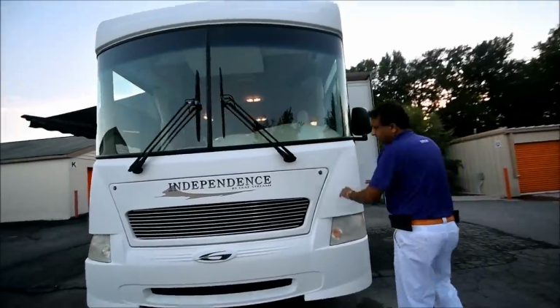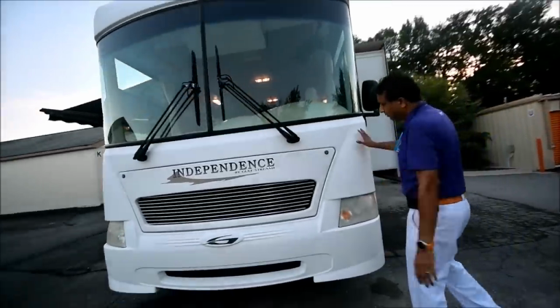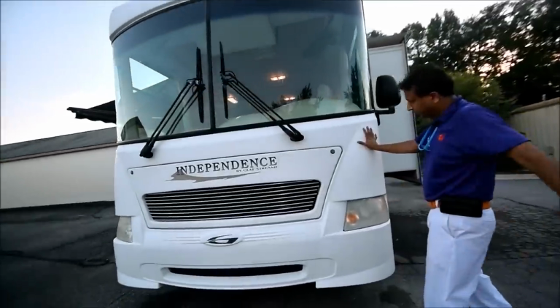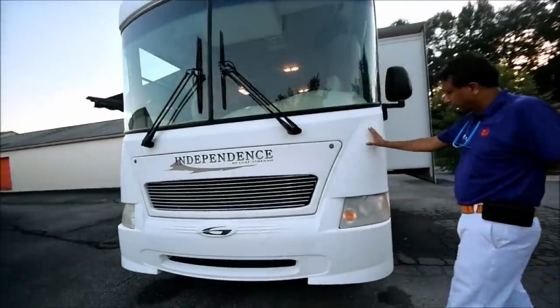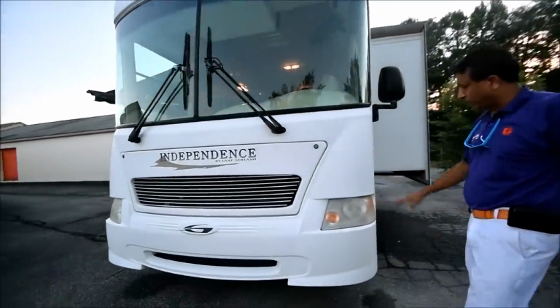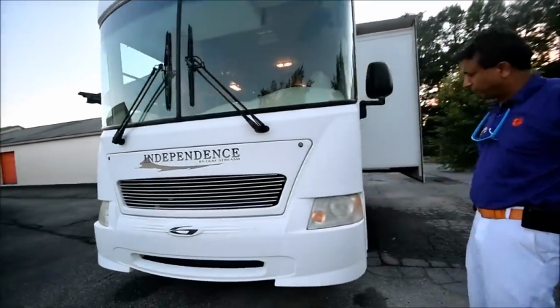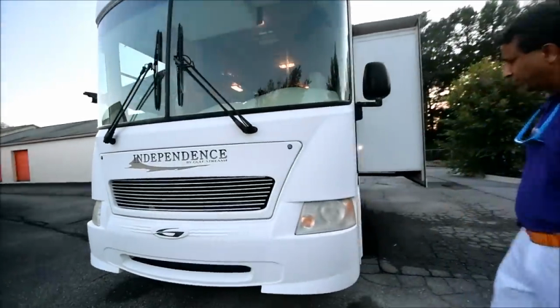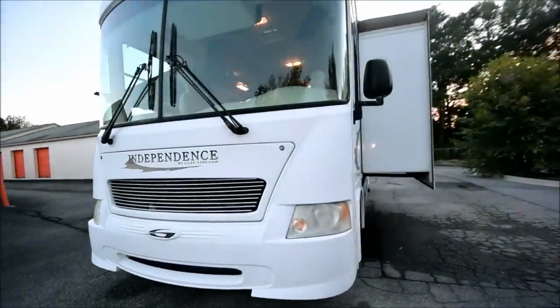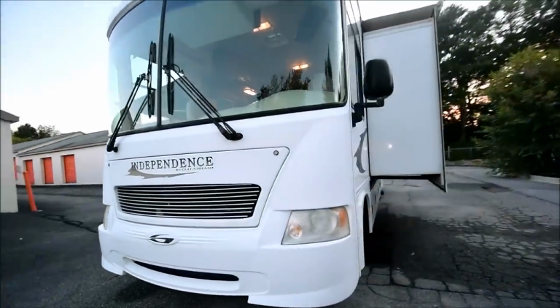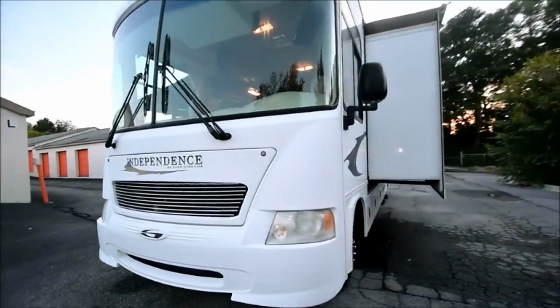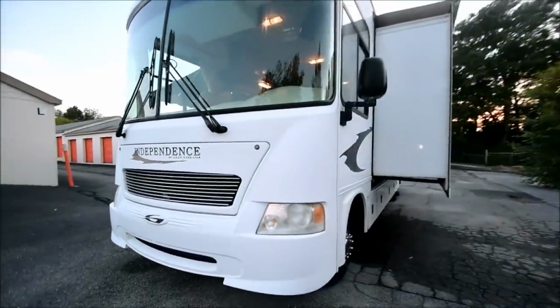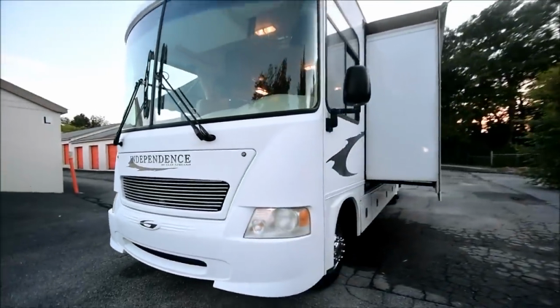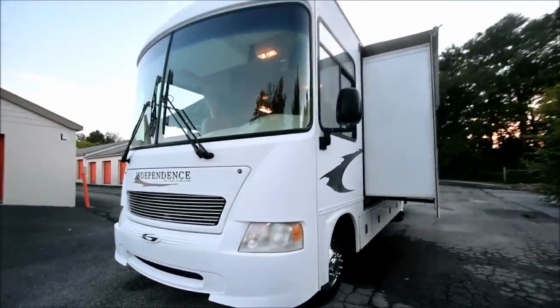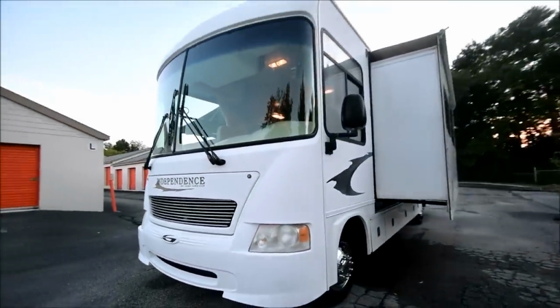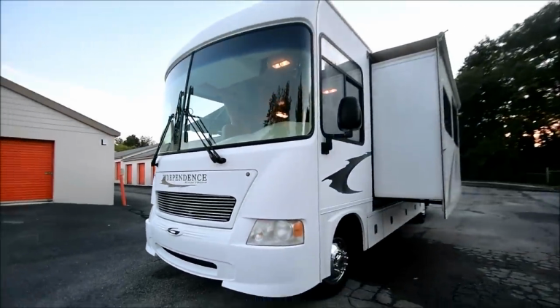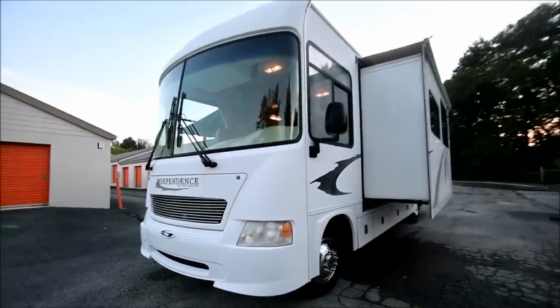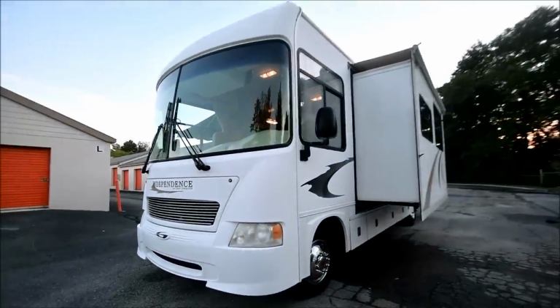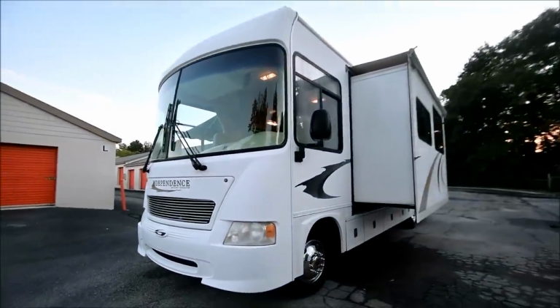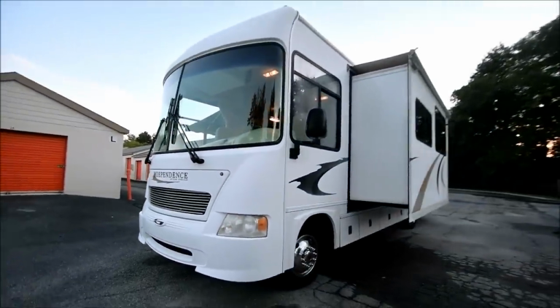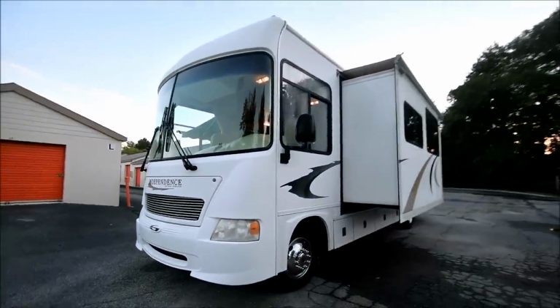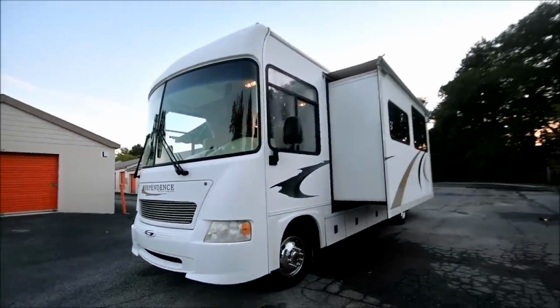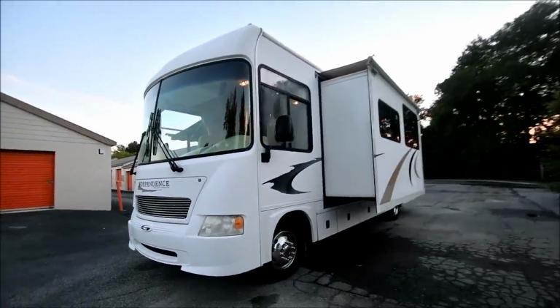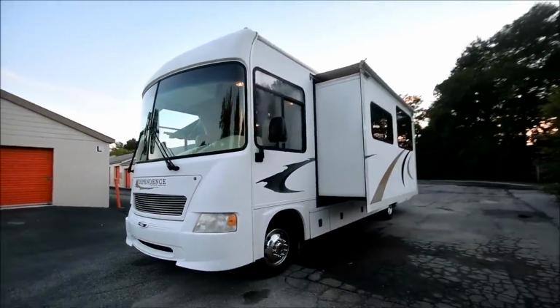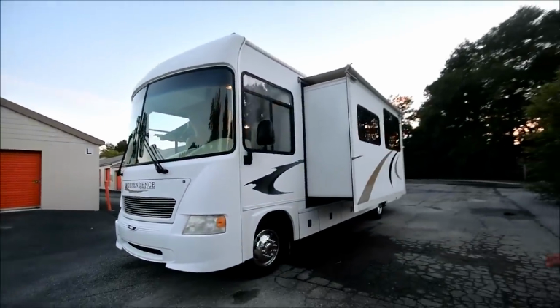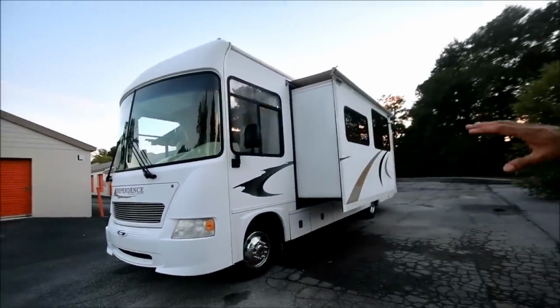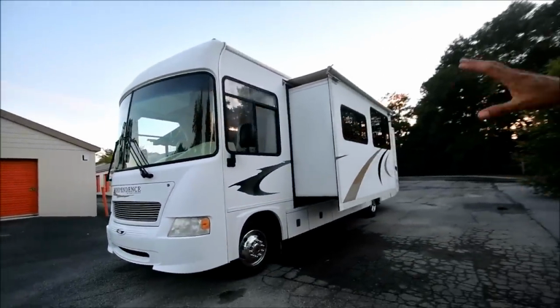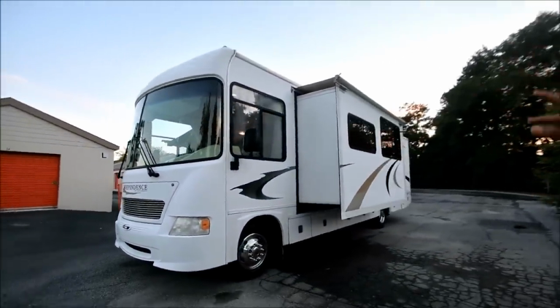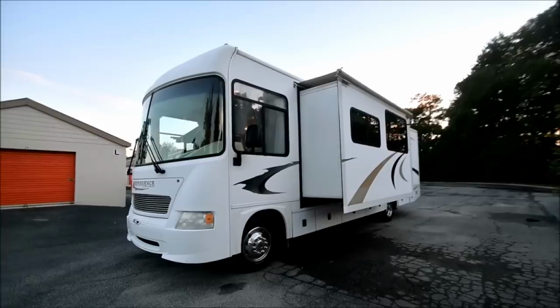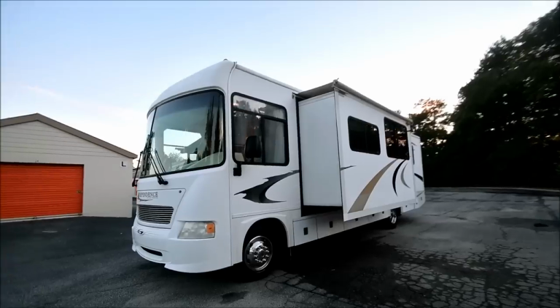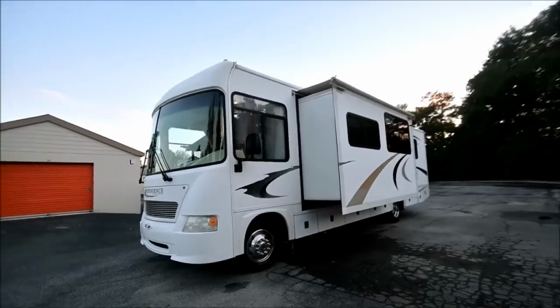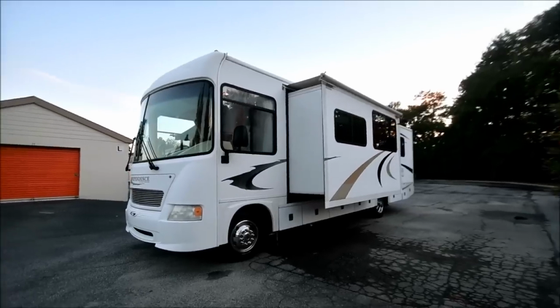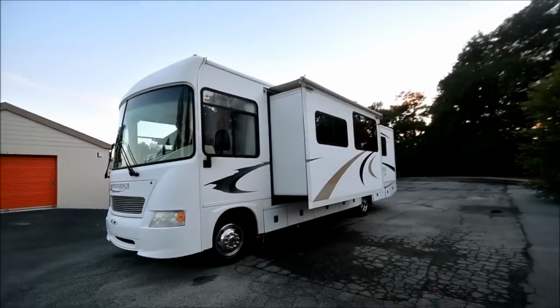Nice motorhome — about 33 feet long, V10, about 60-some thousand miles. Take a look at it. Really nice motorhome.